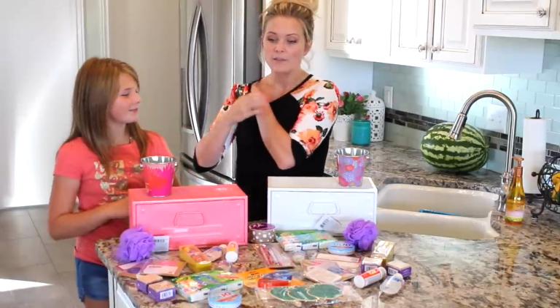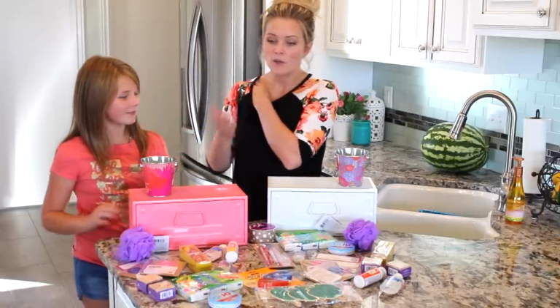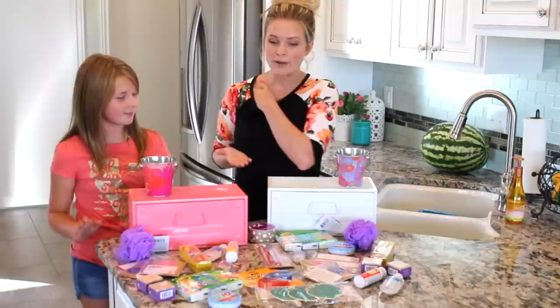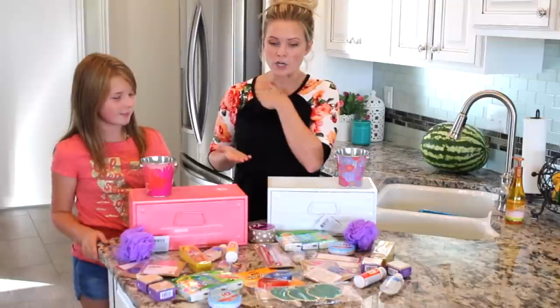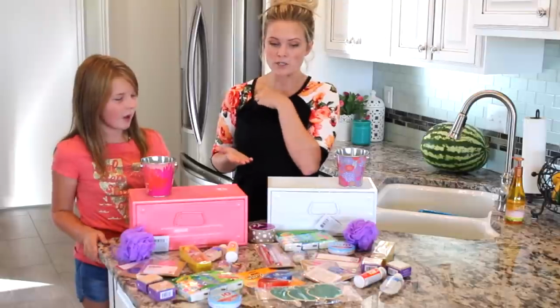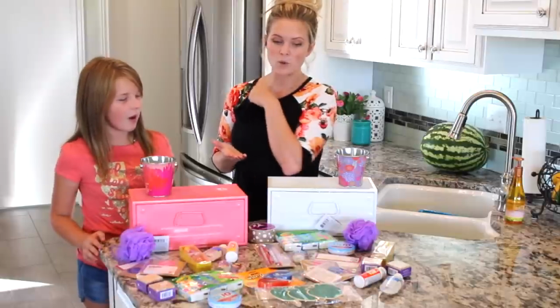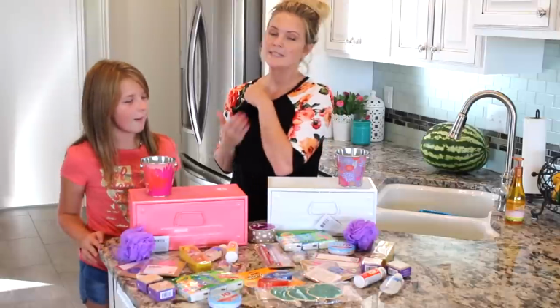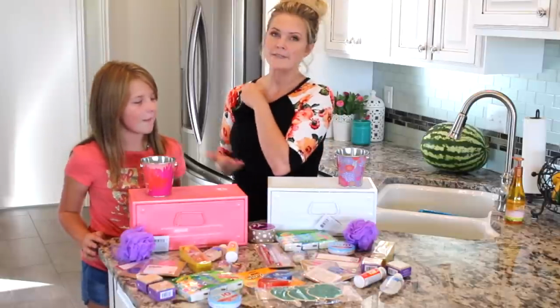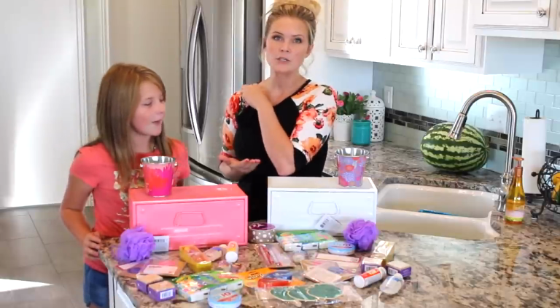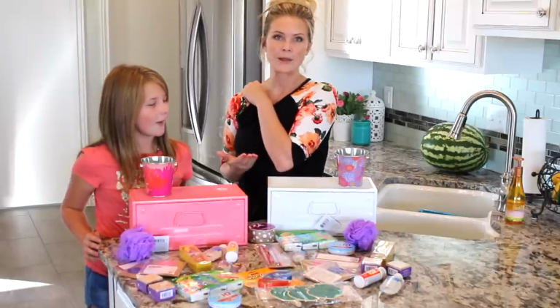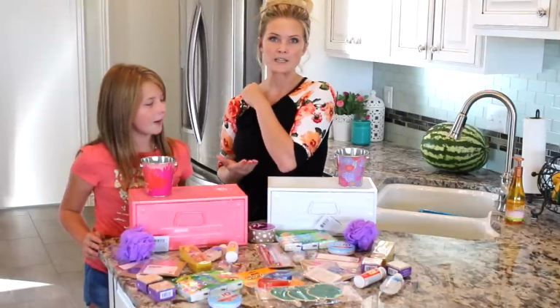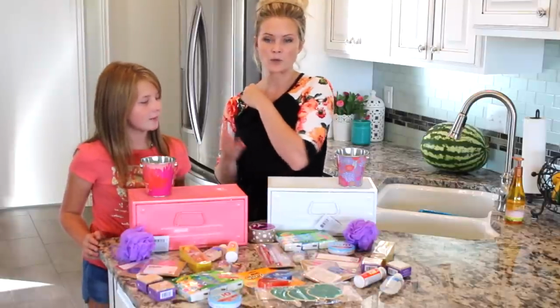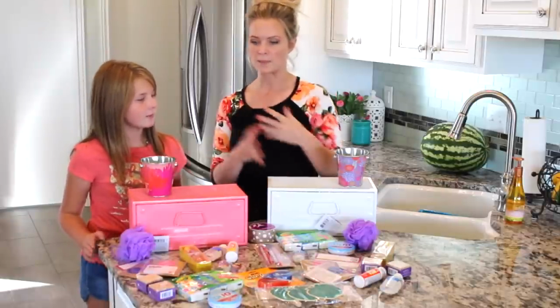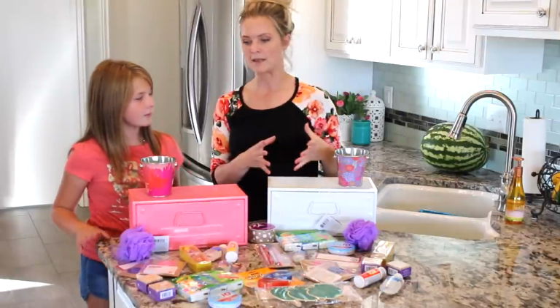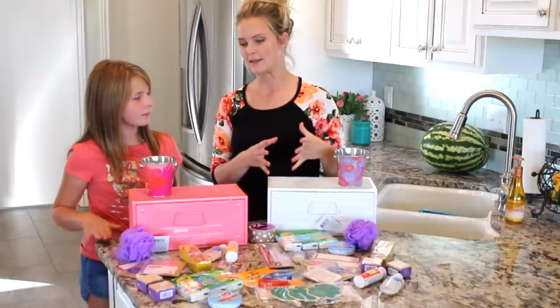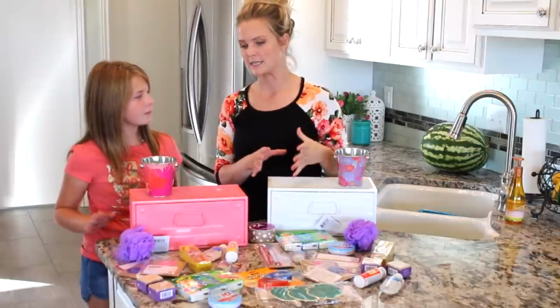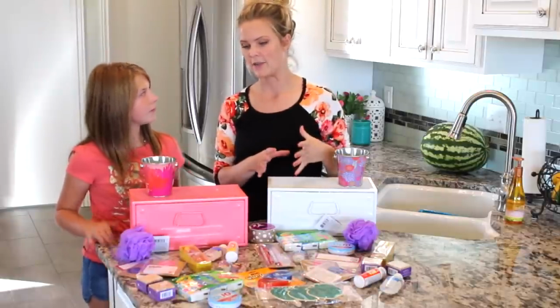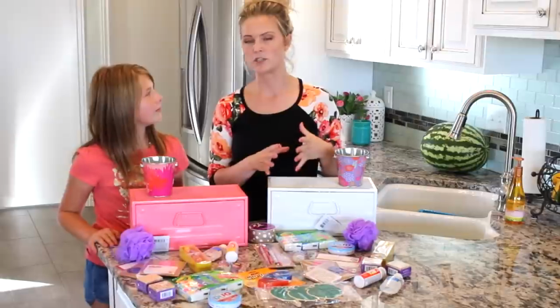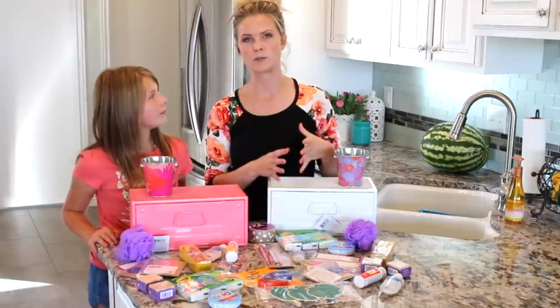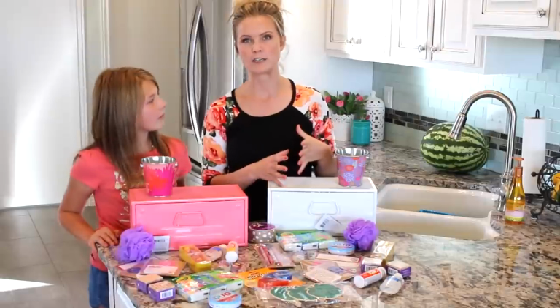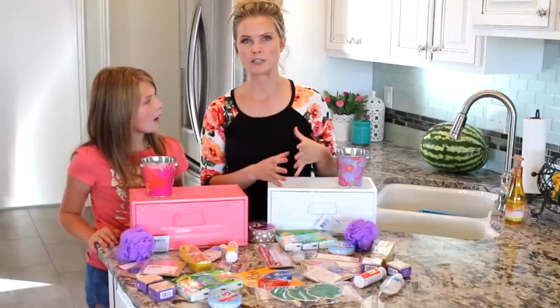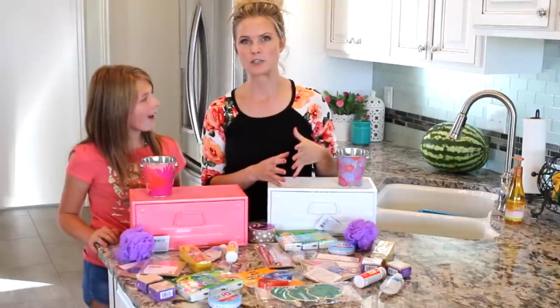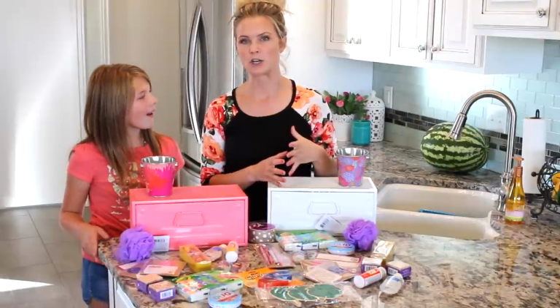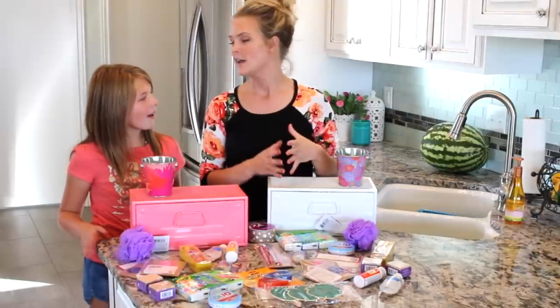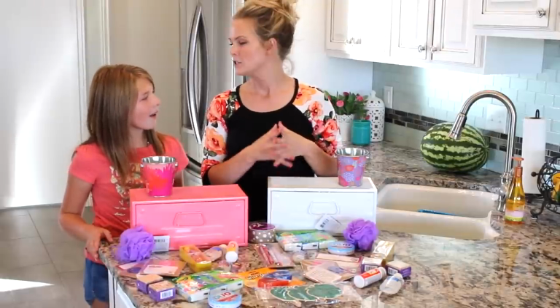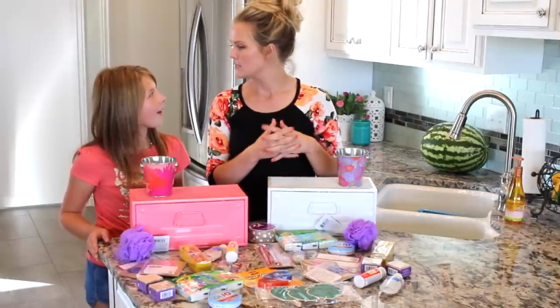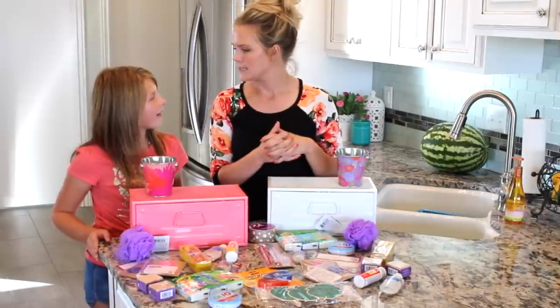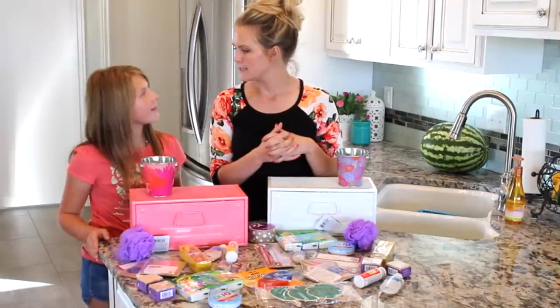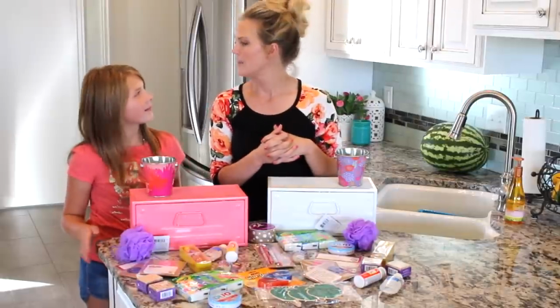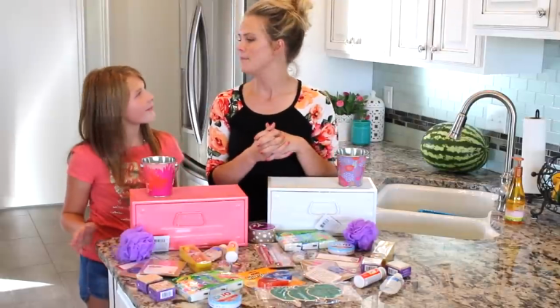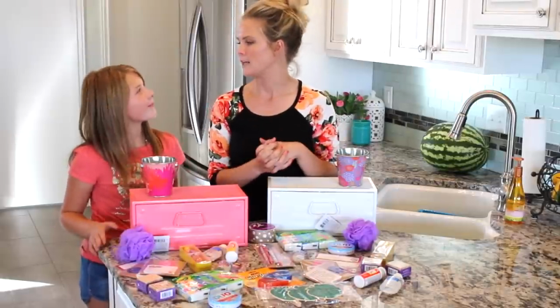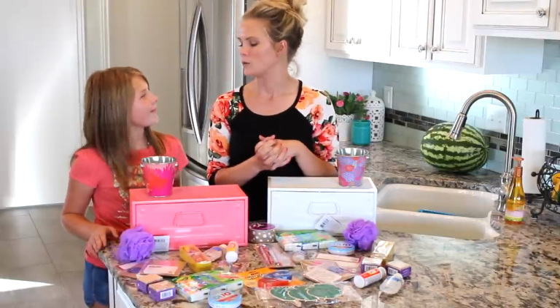If you've already started school, it's never too late to throw something like this together to take to your teacher just to tell them thank you.